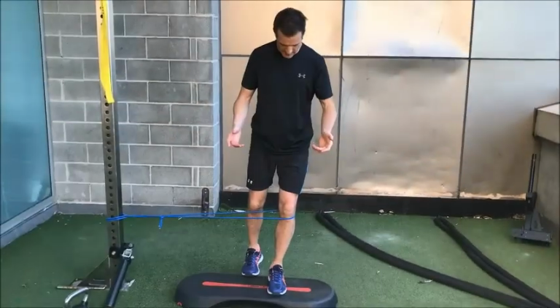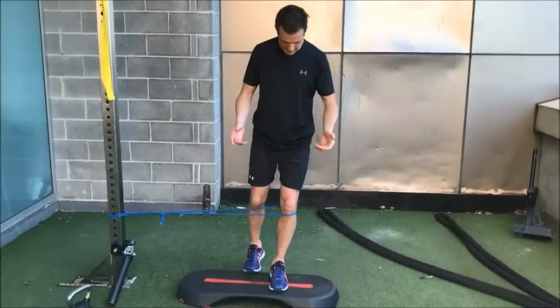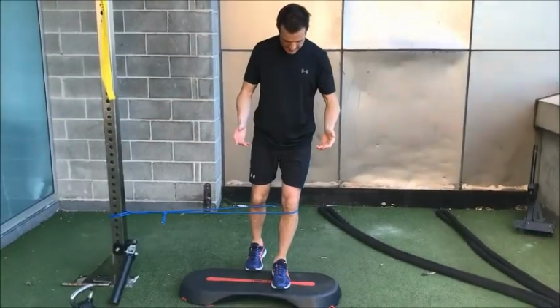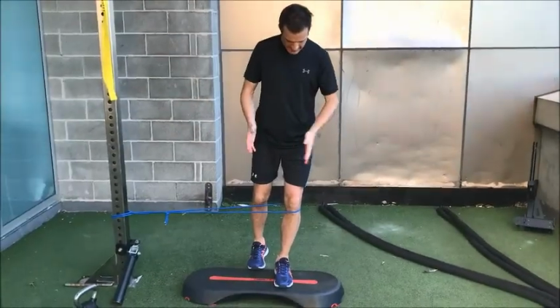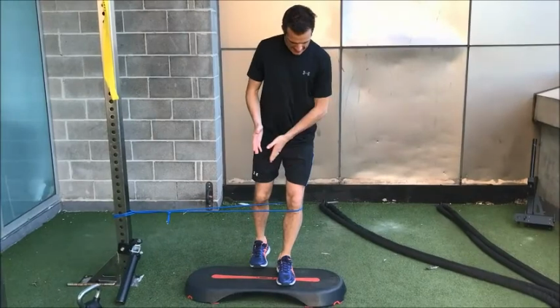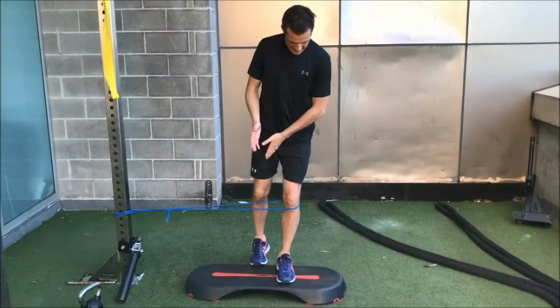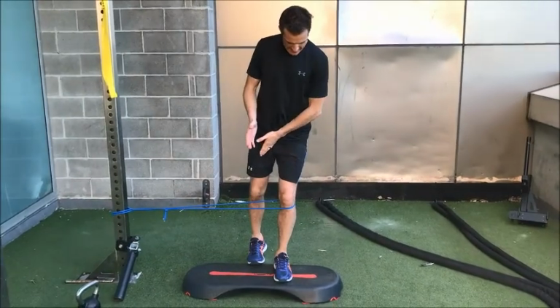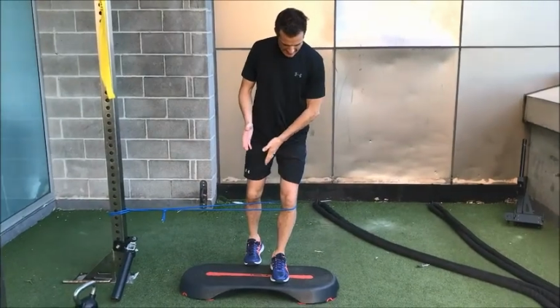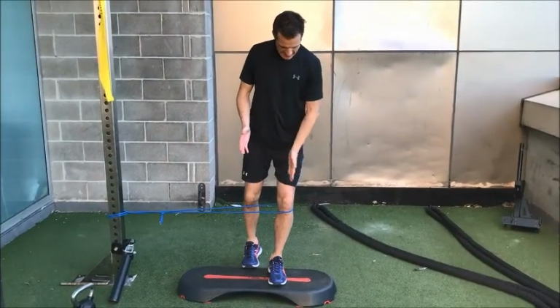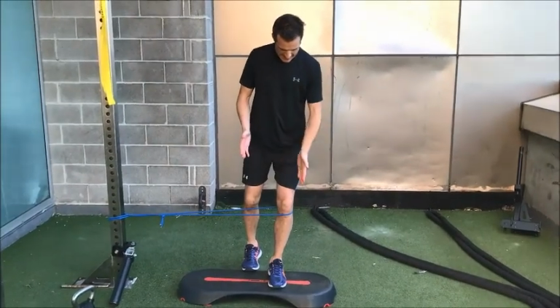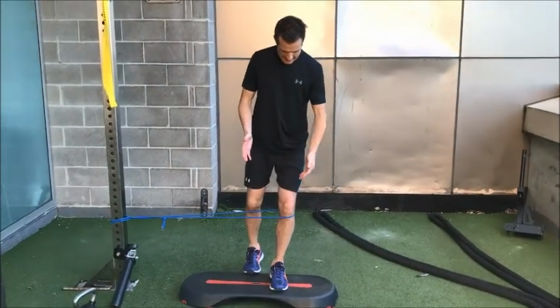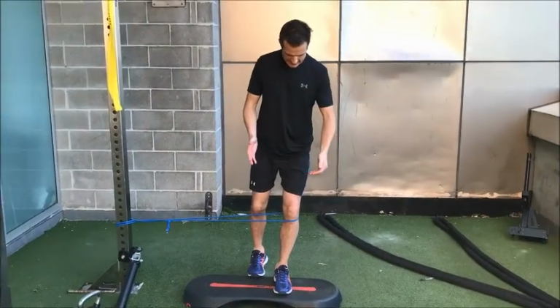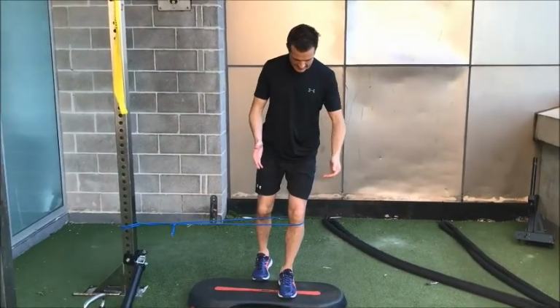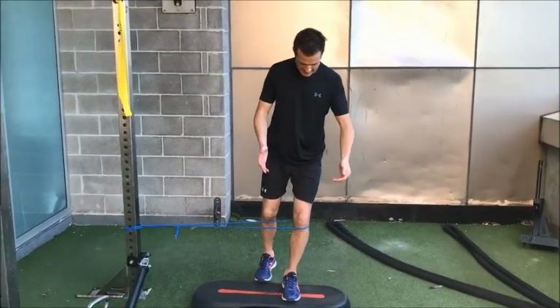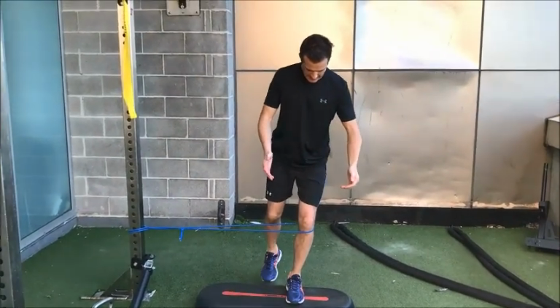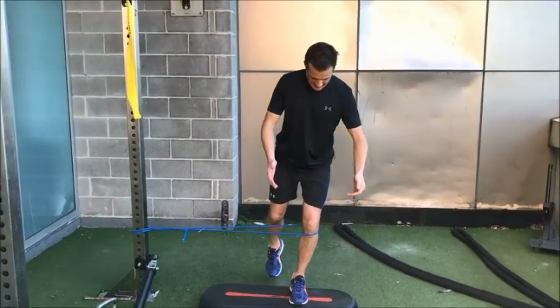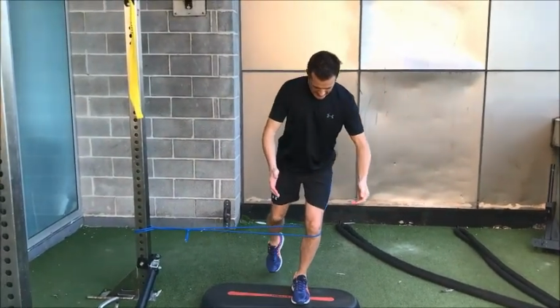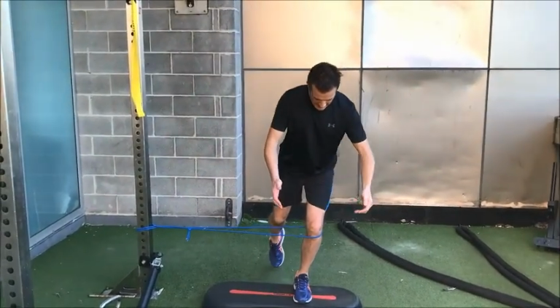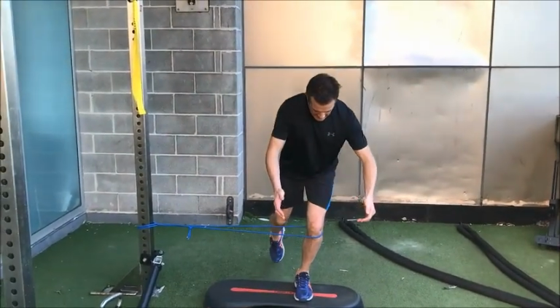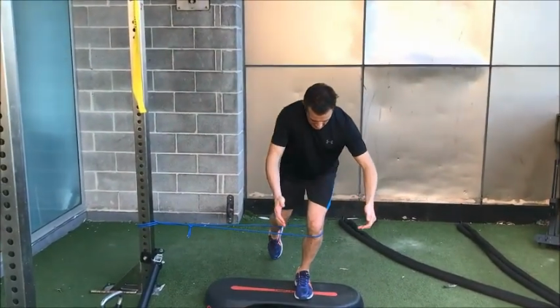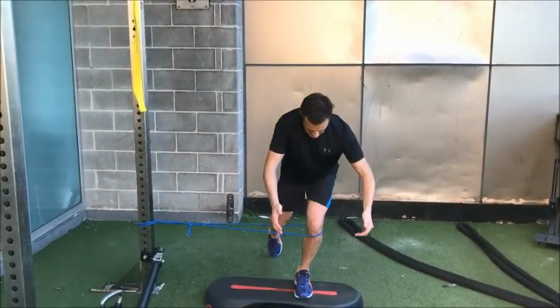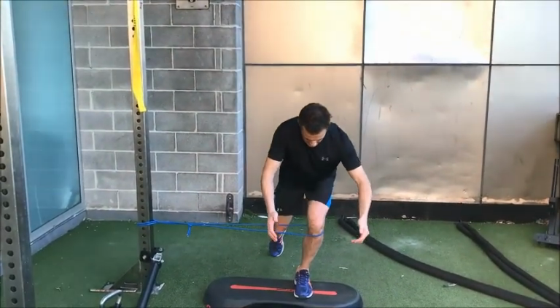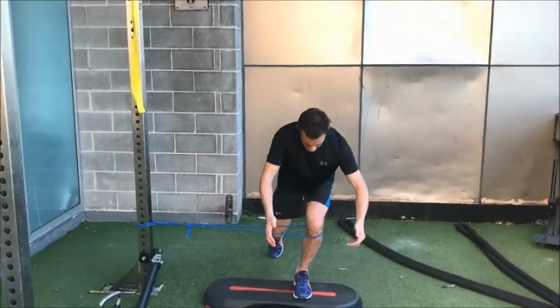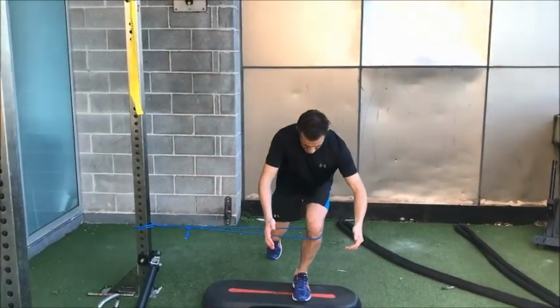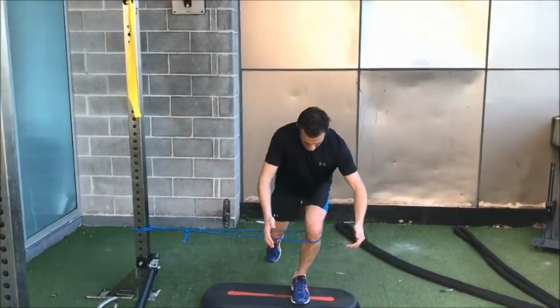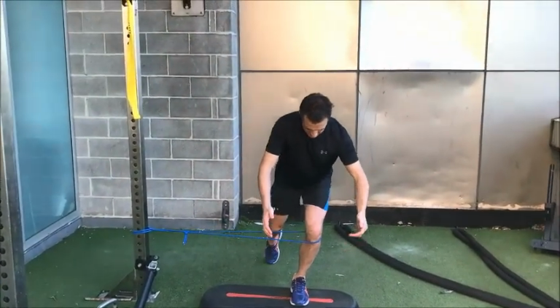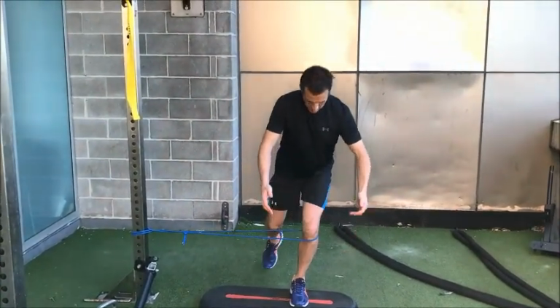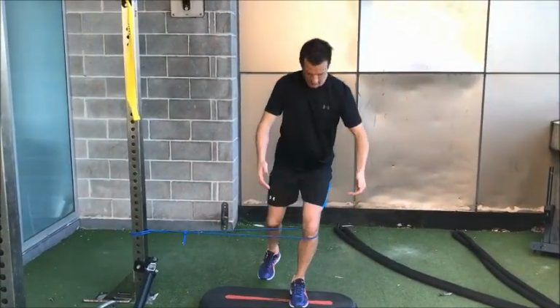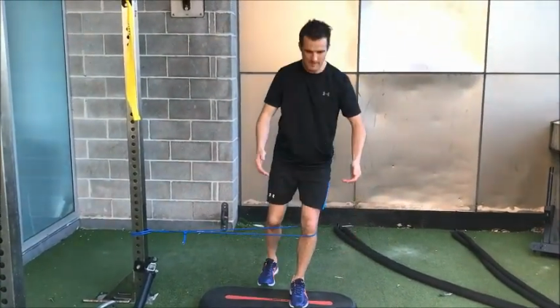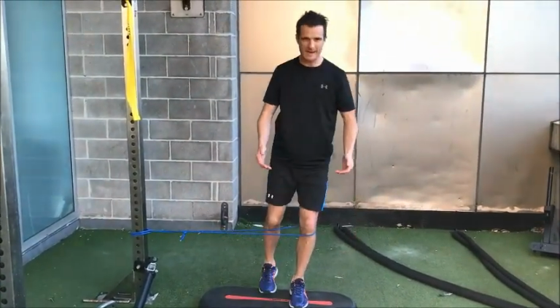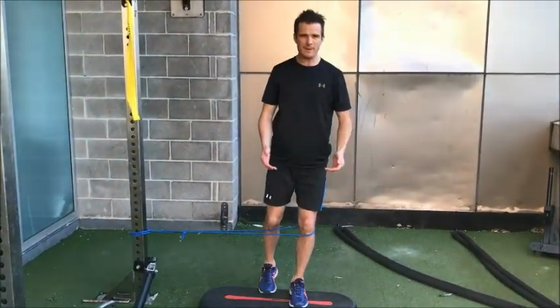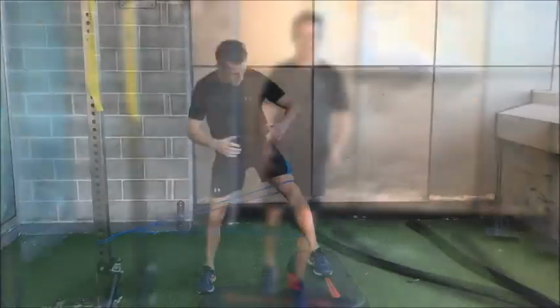From here again, knee out, down, tap the floor, and back up again.